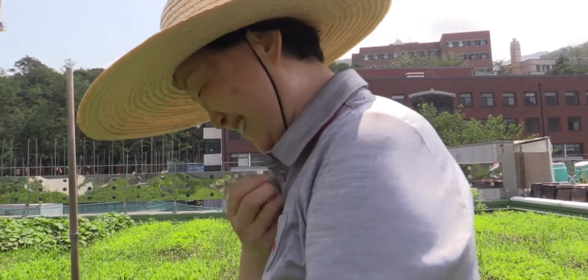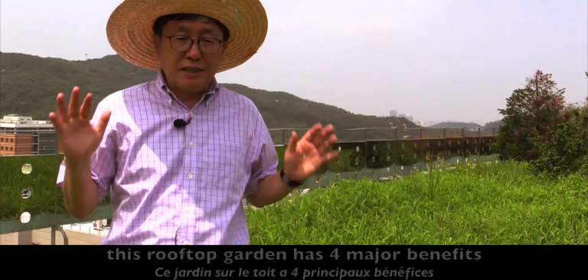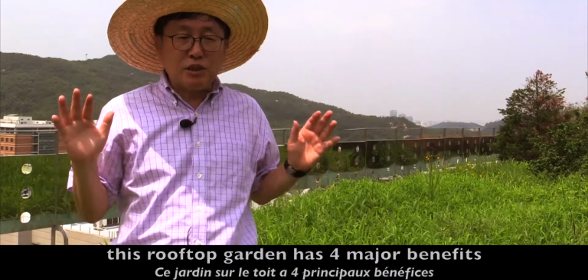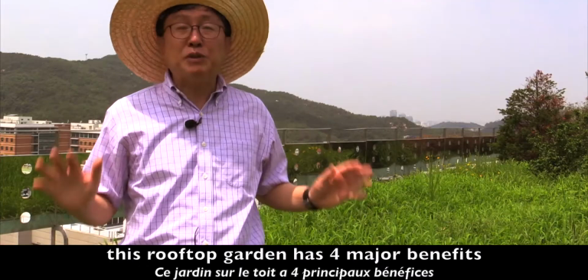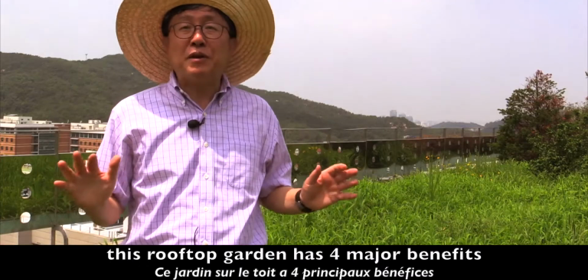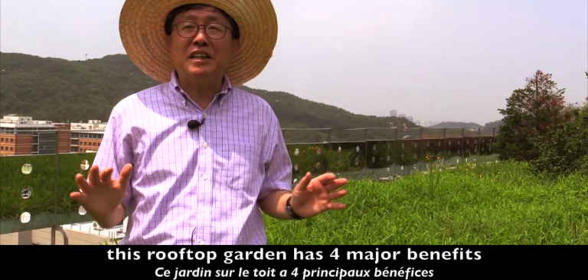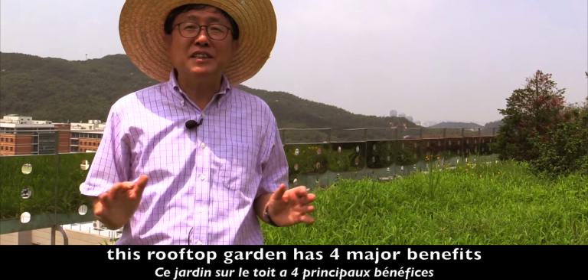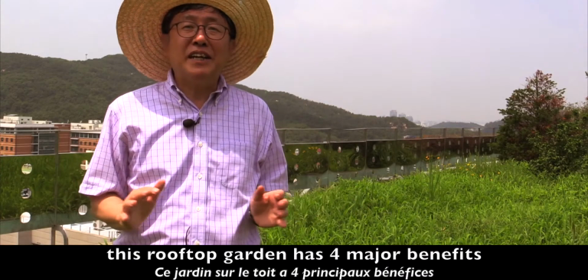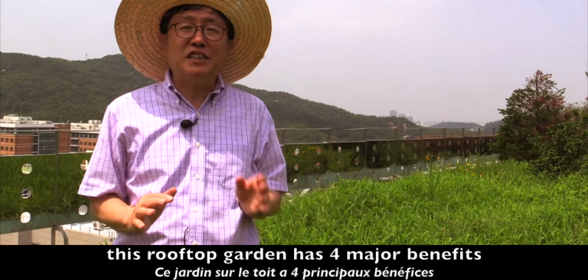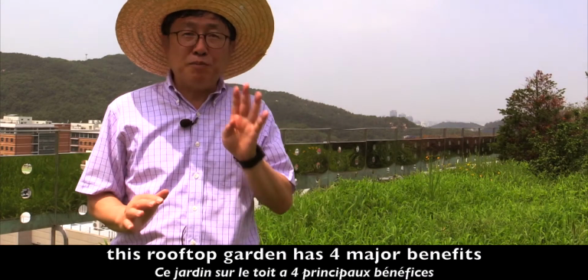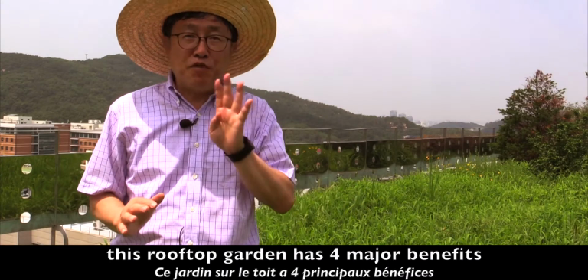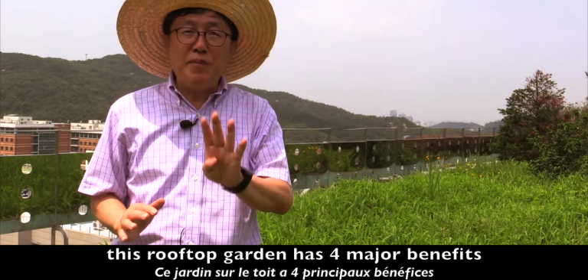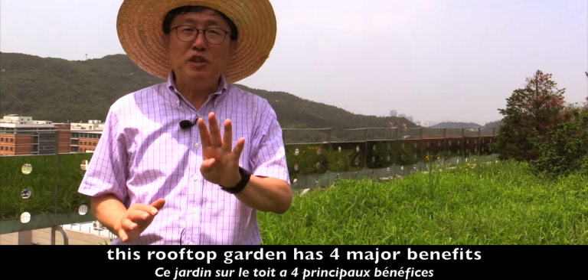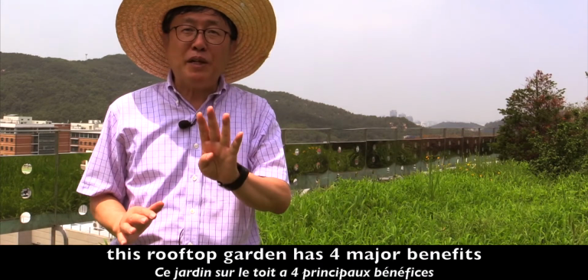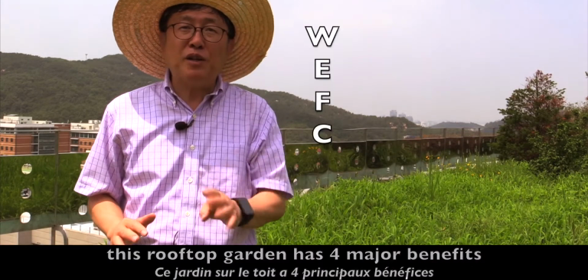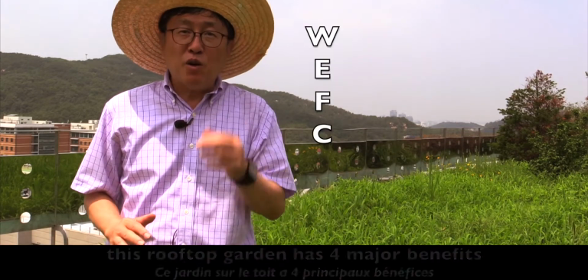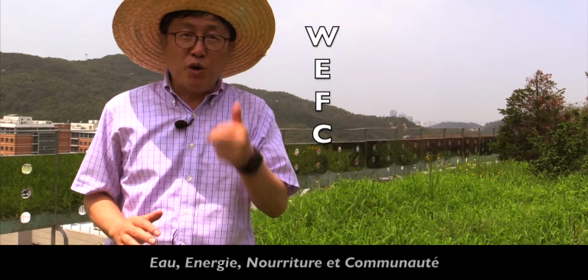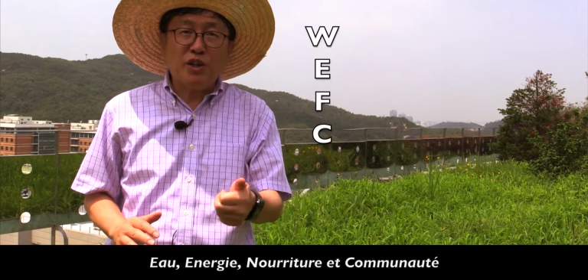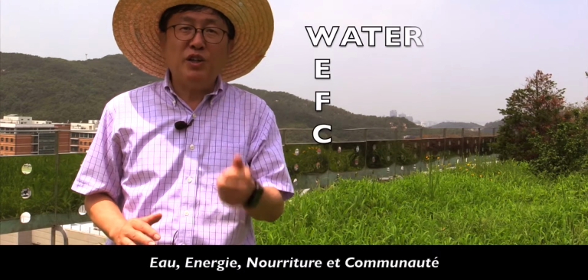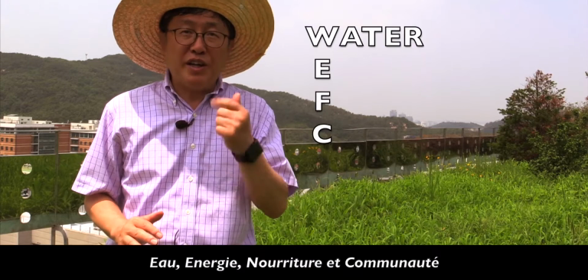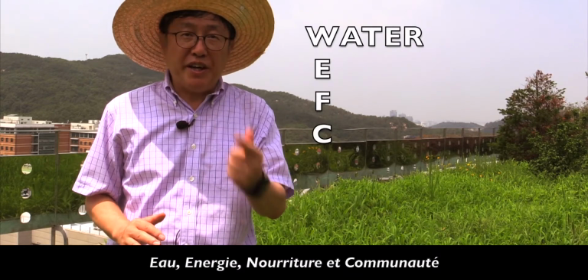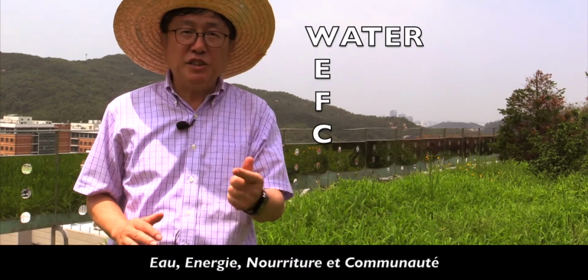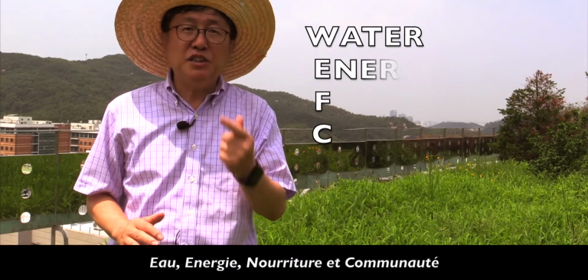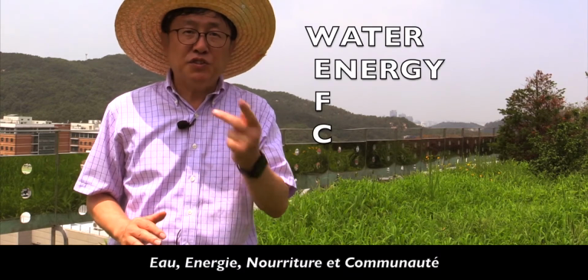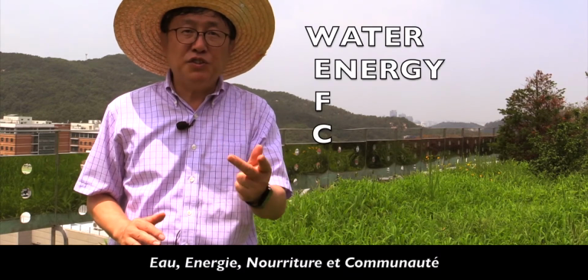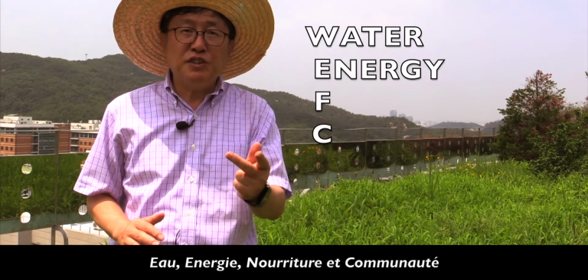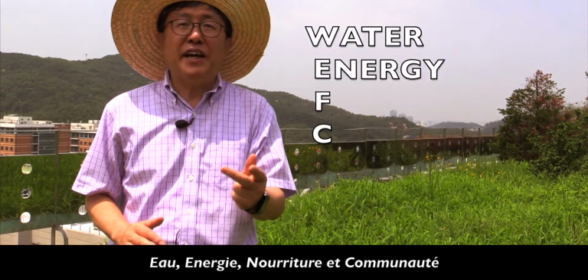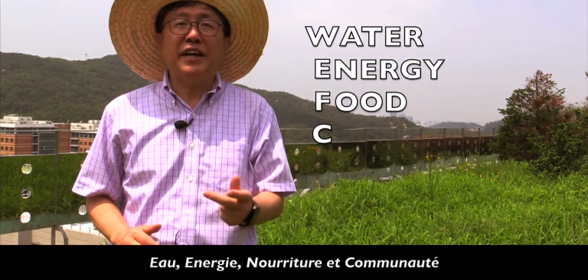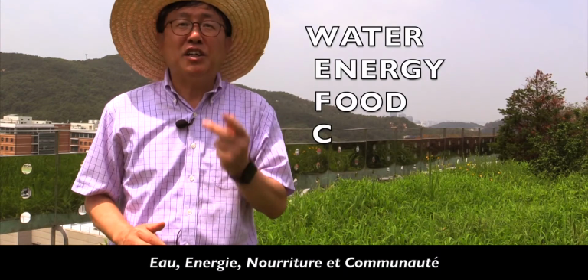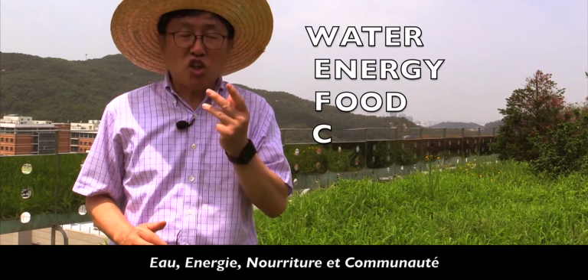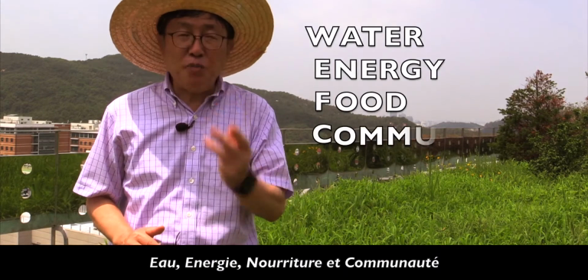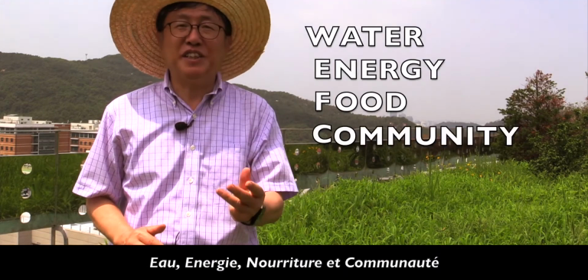This rooftop garden has four major benefits: water, energy, food, and community.